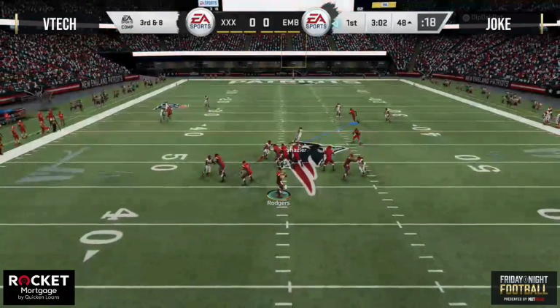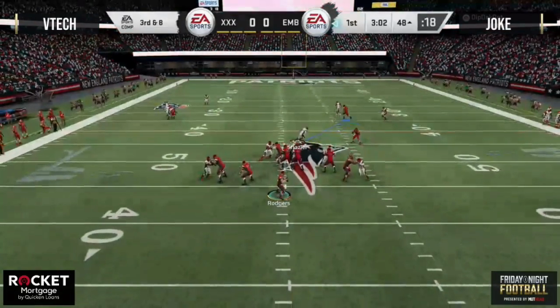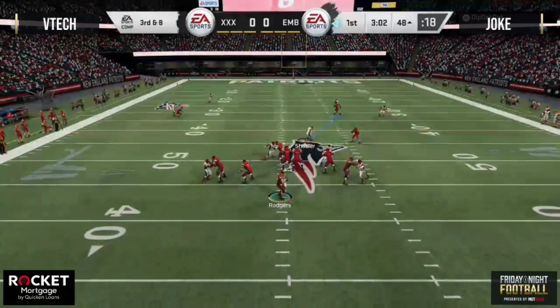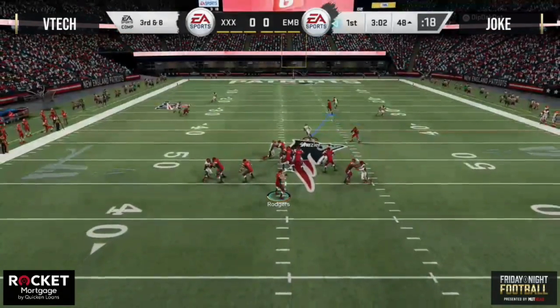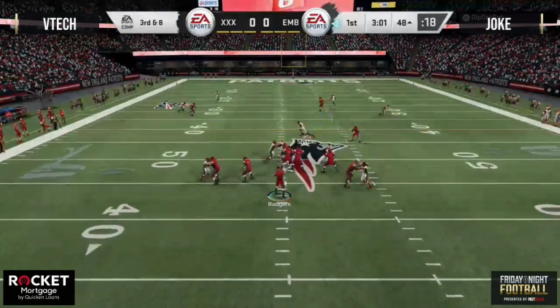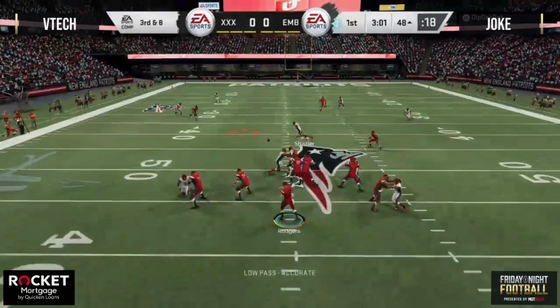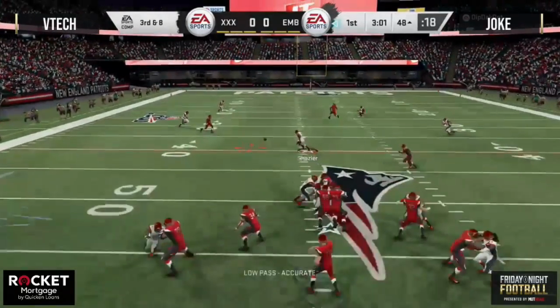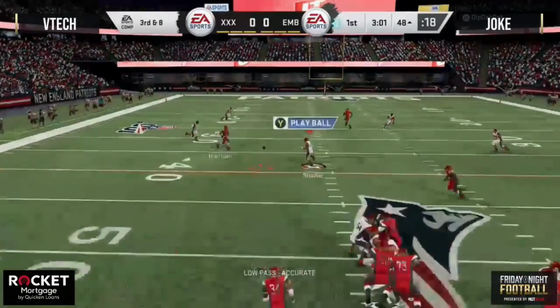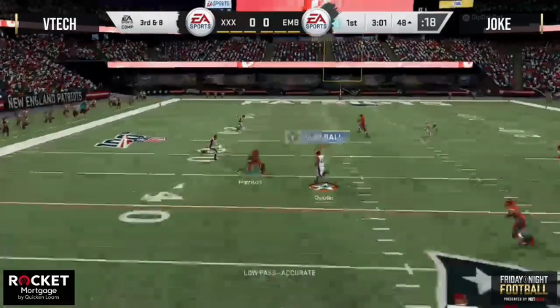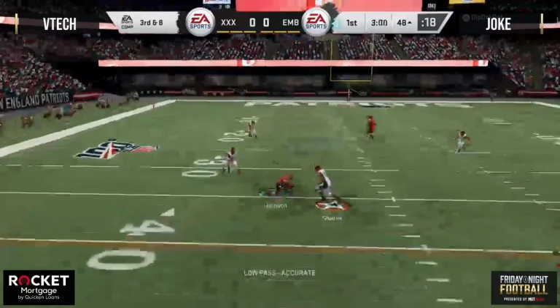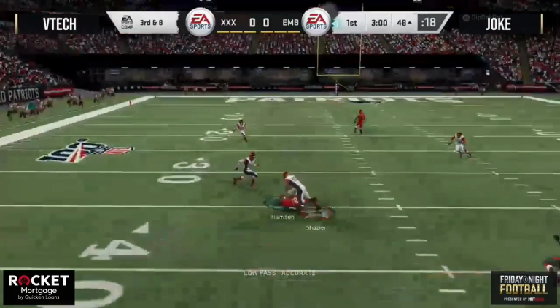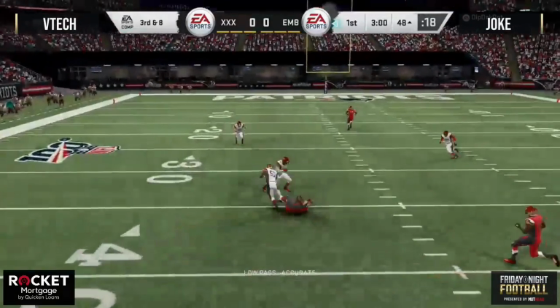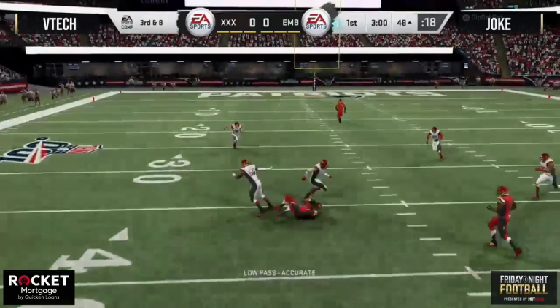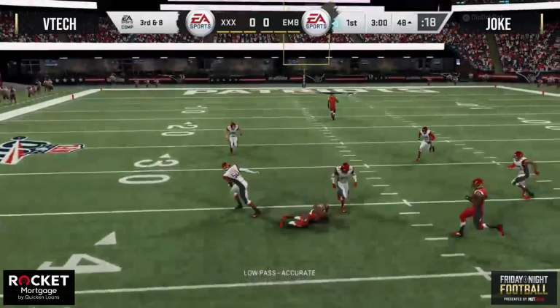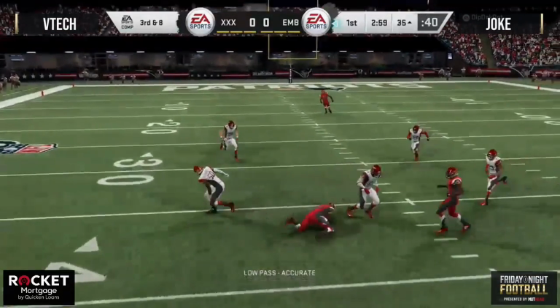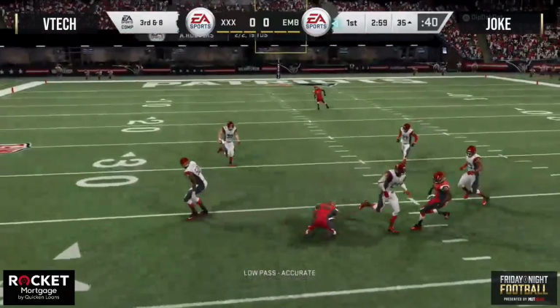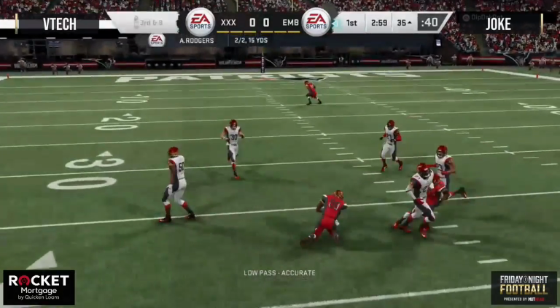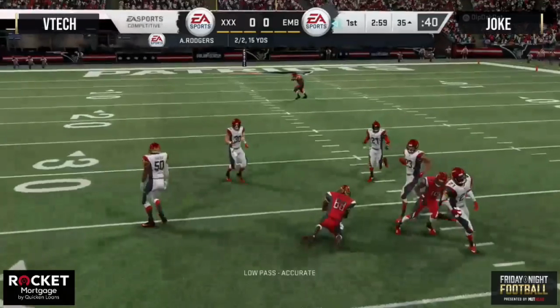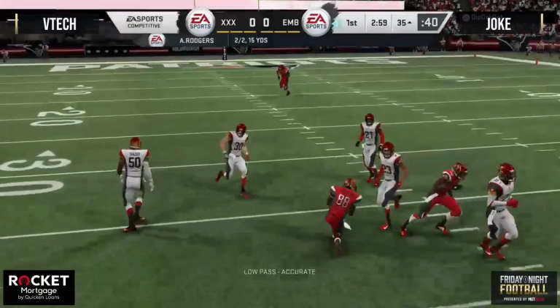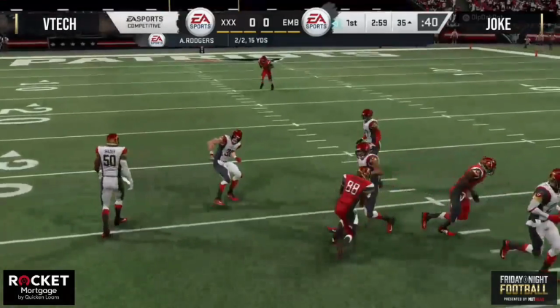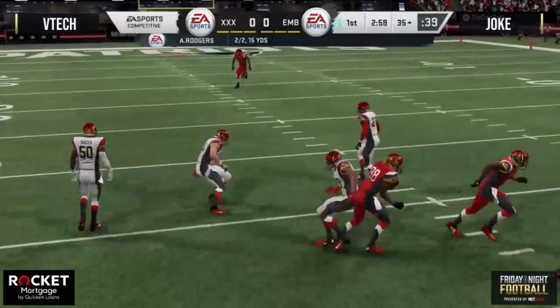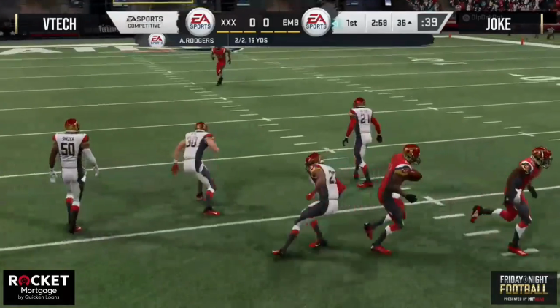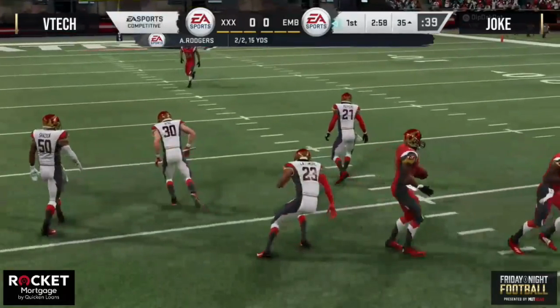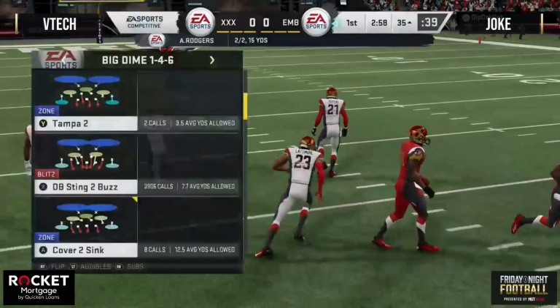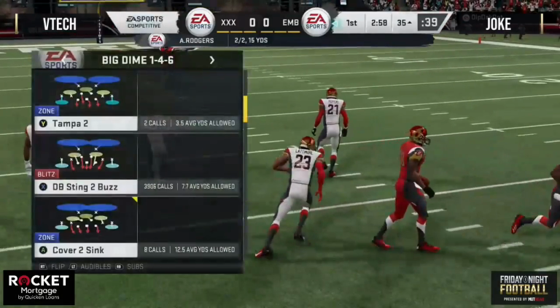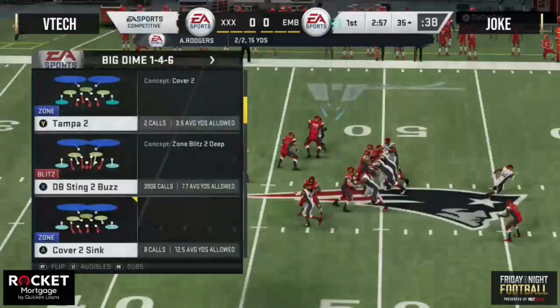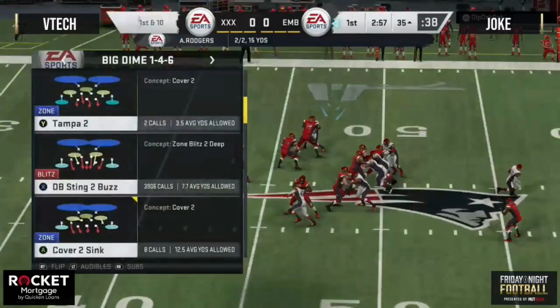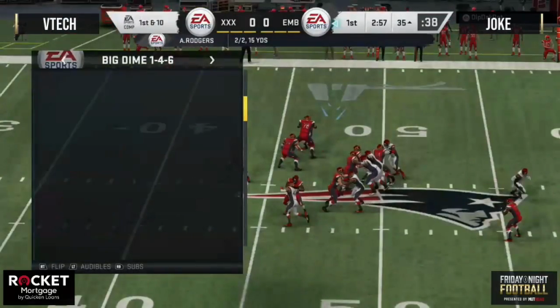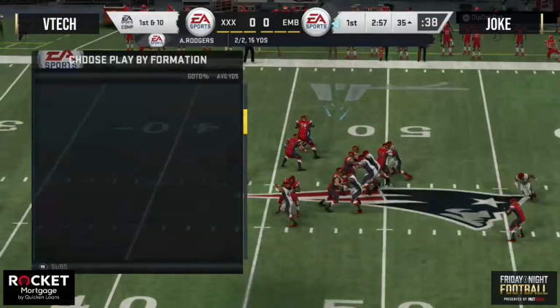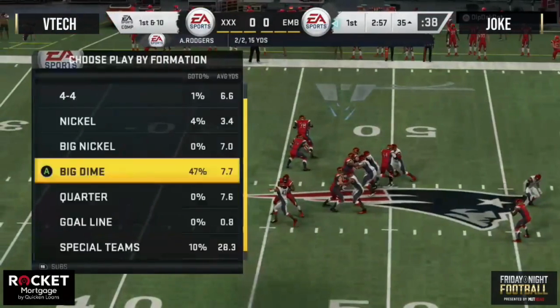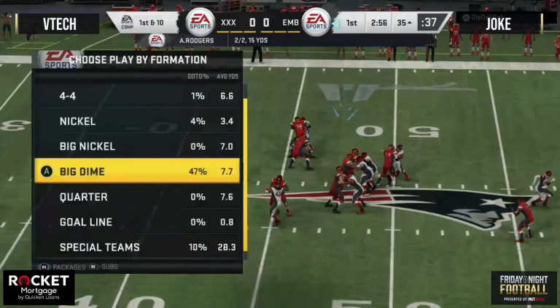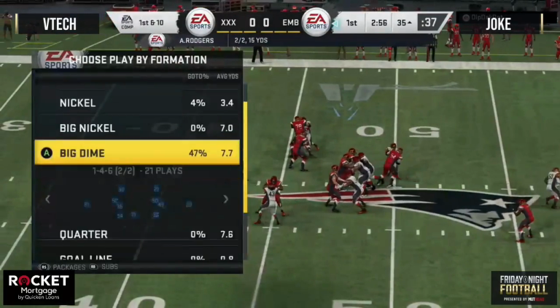Third down and eight, back to pass is Rodgers. He's going to go over the middle, low ball, and Marvin Harrison is going to move the chains.